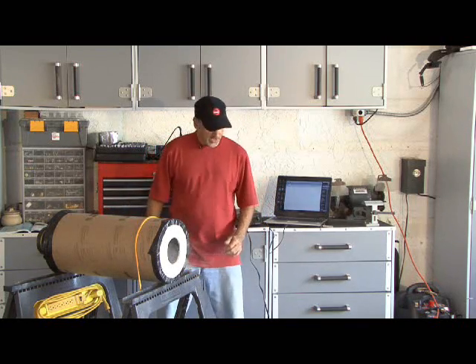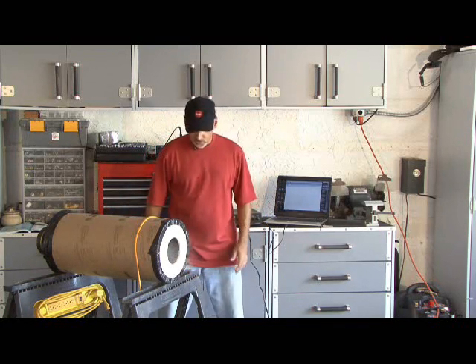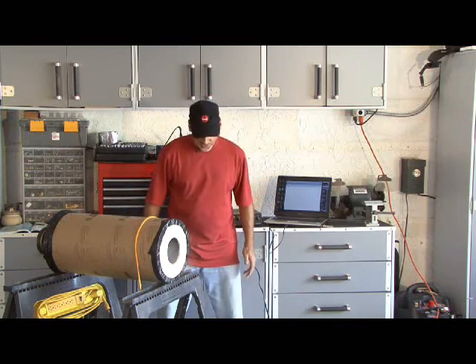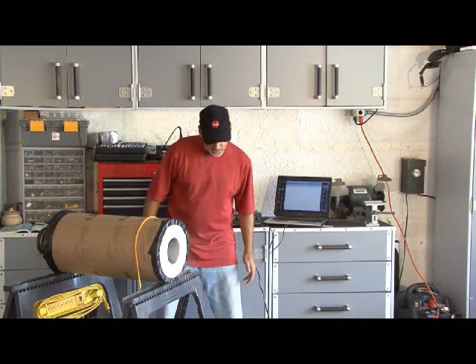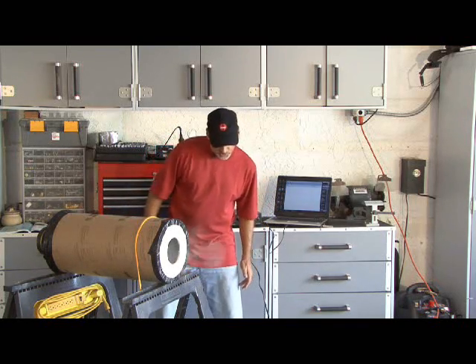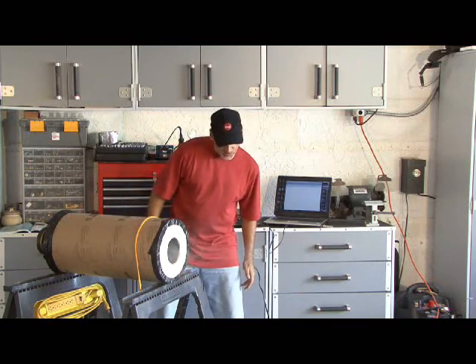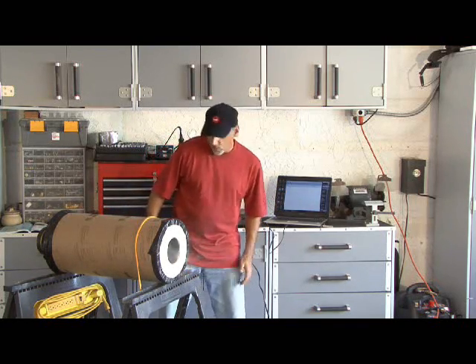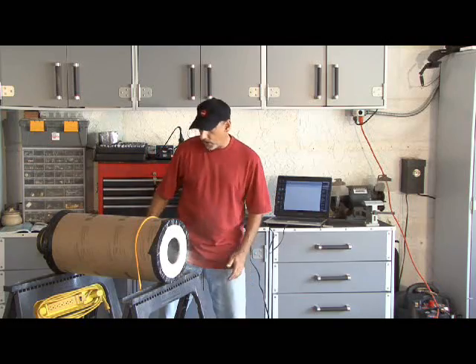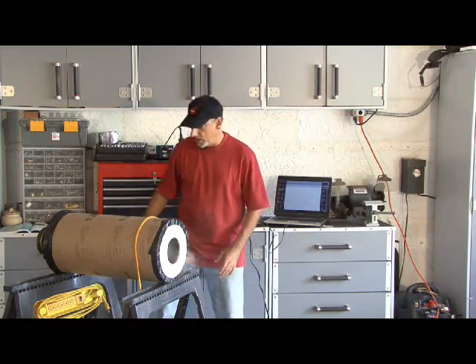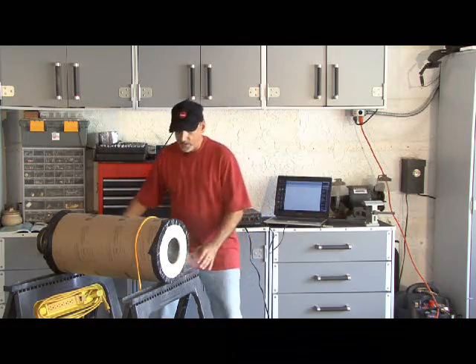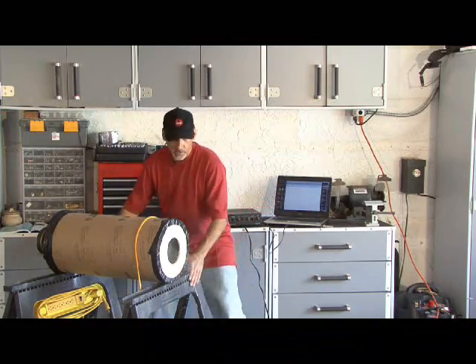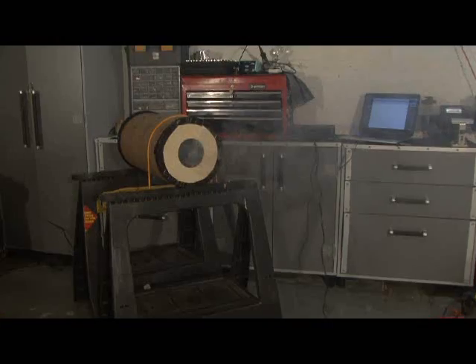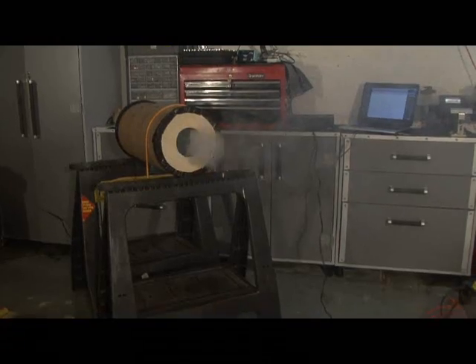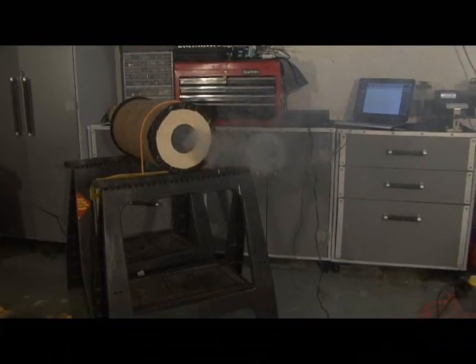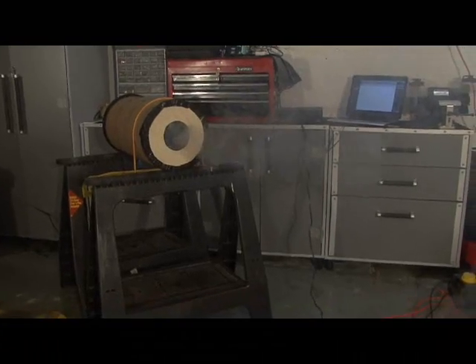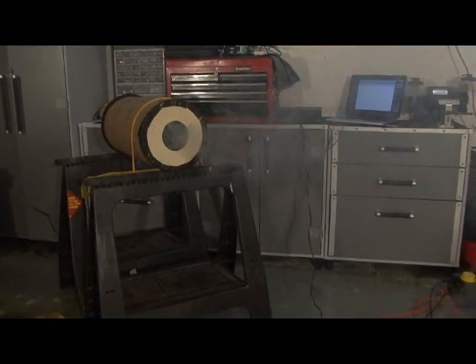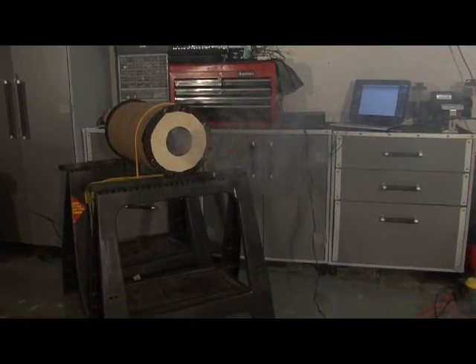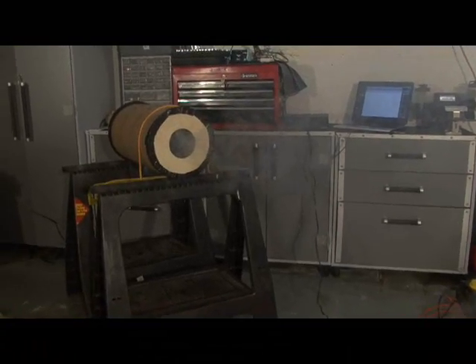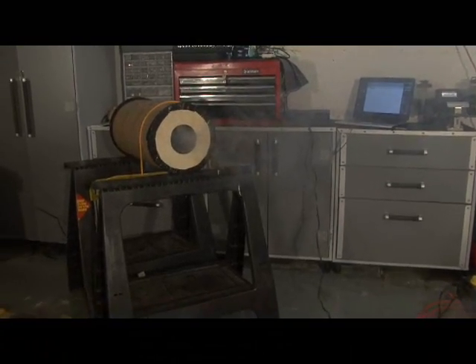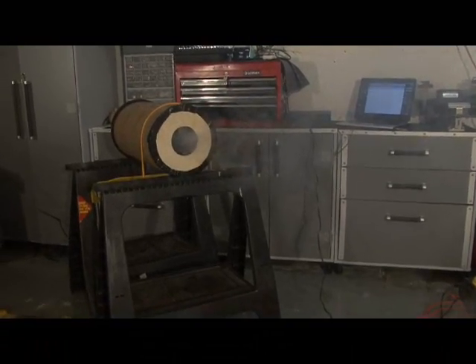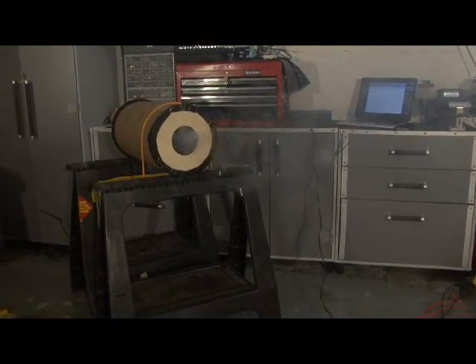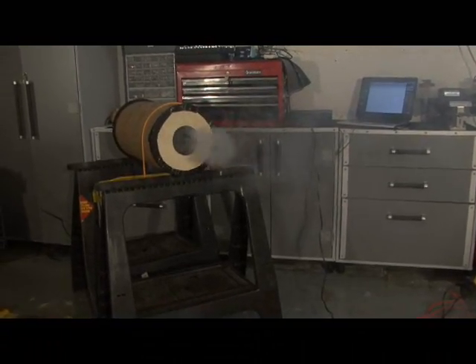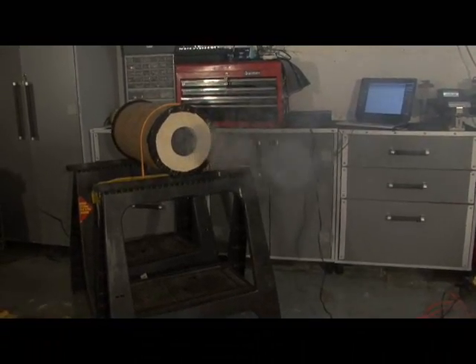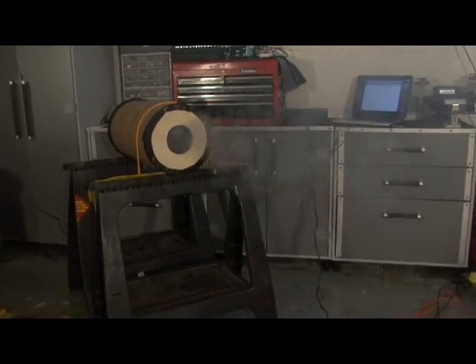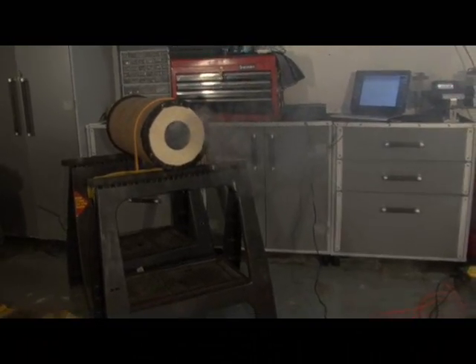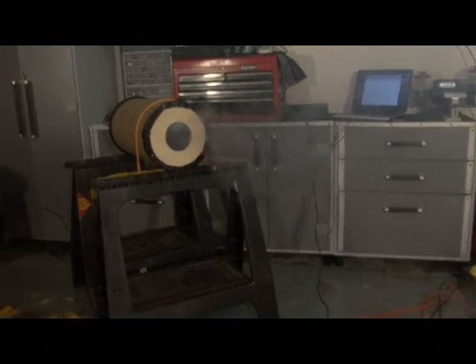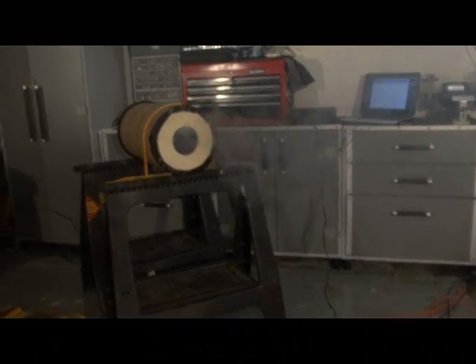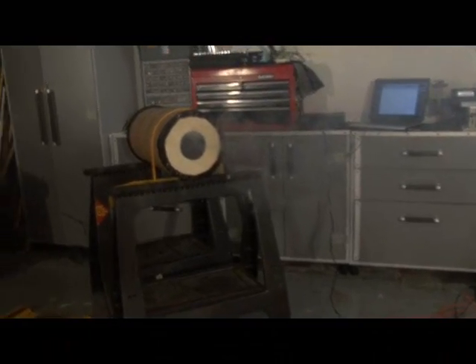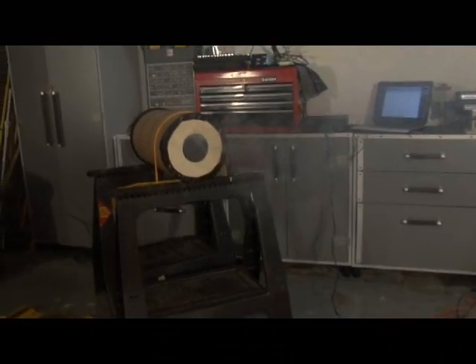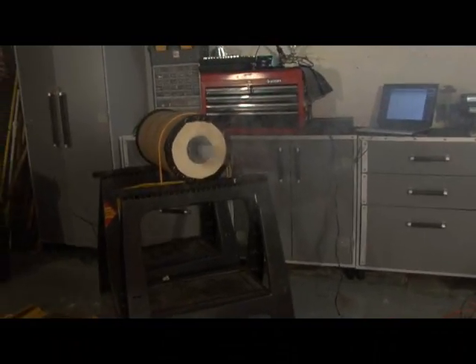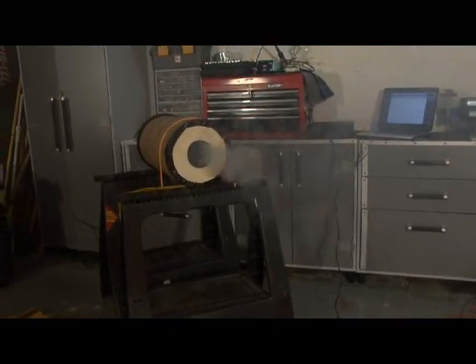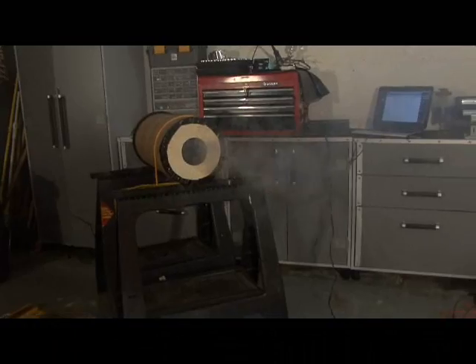I can crank this up a little bit more. It's almost shooting two rings.